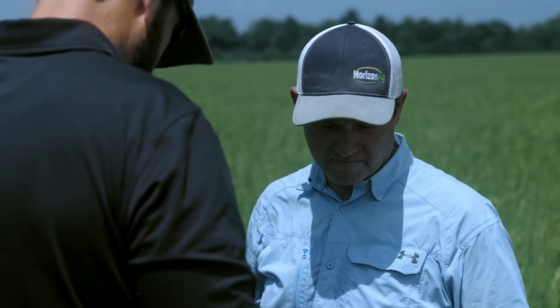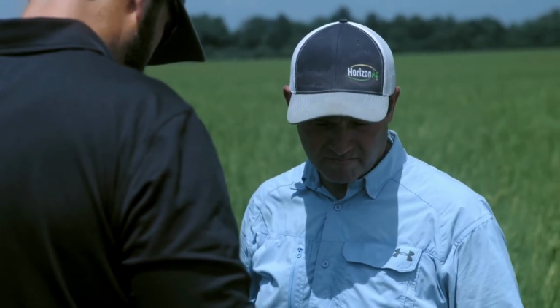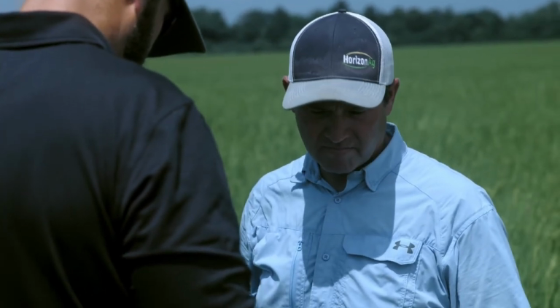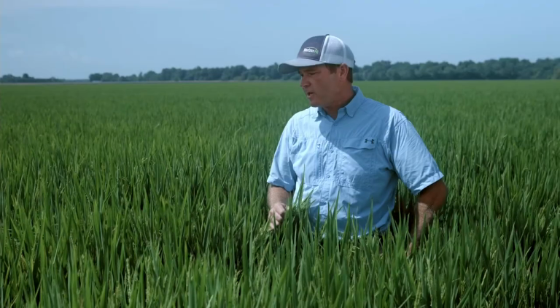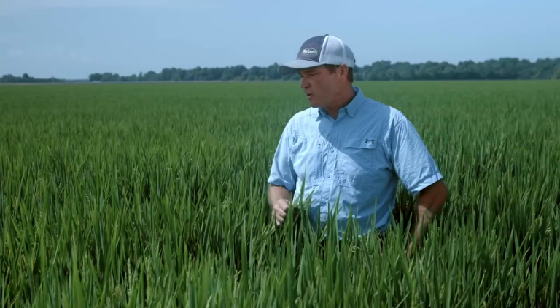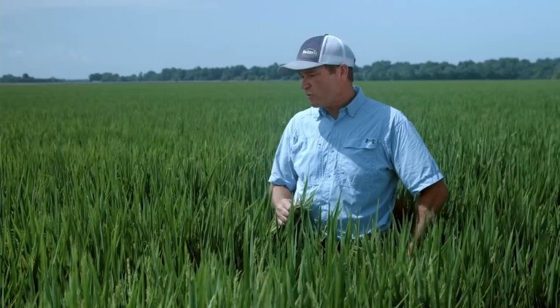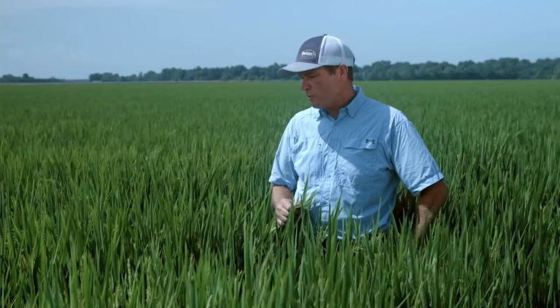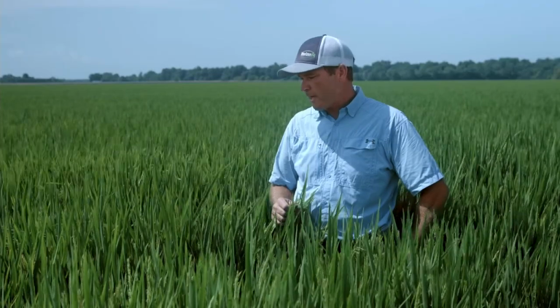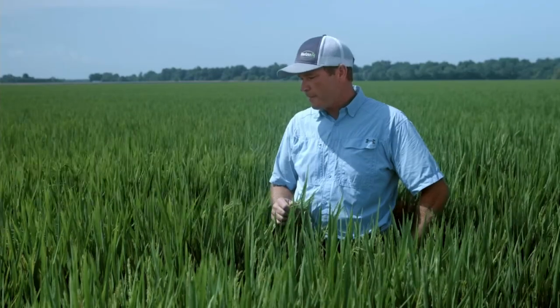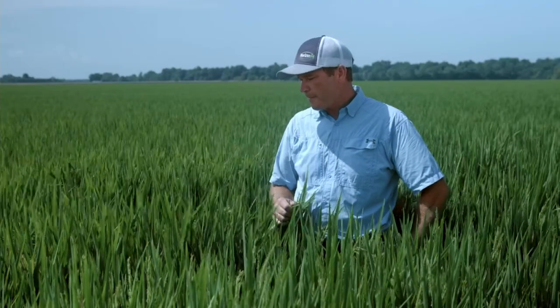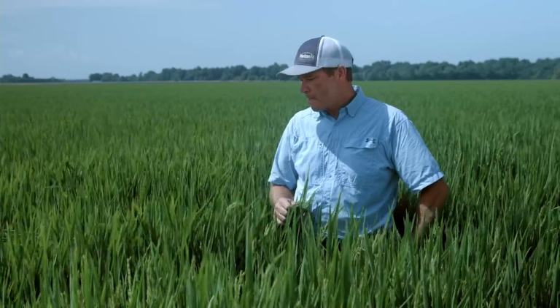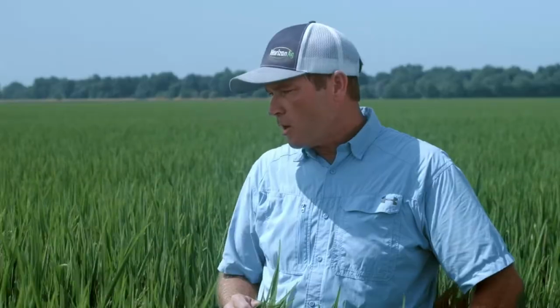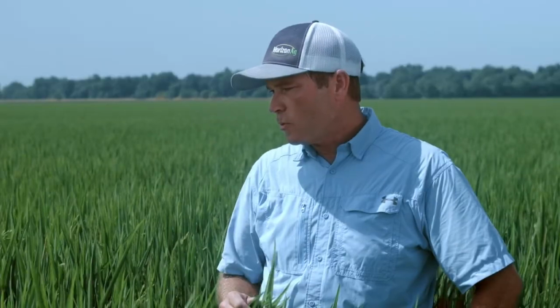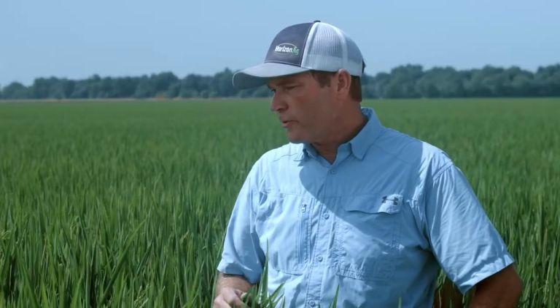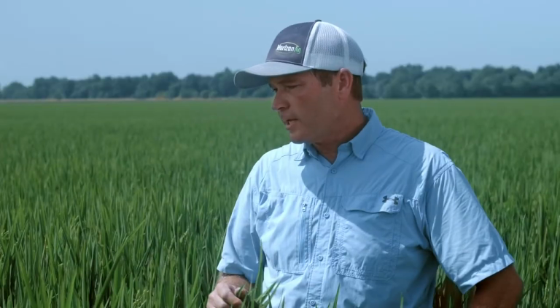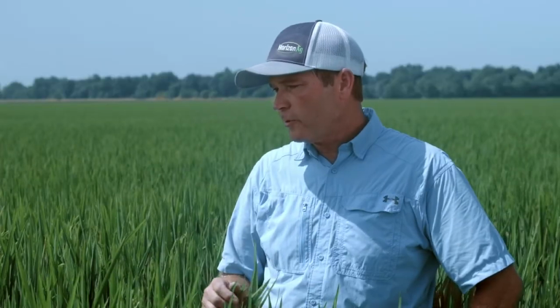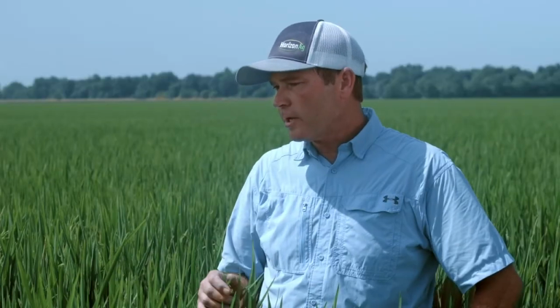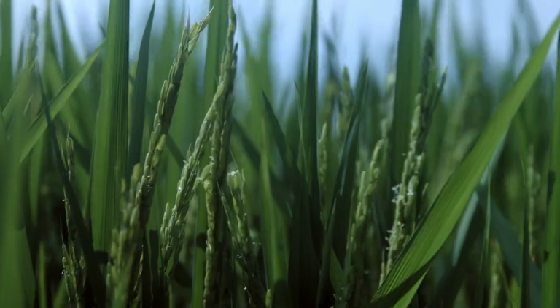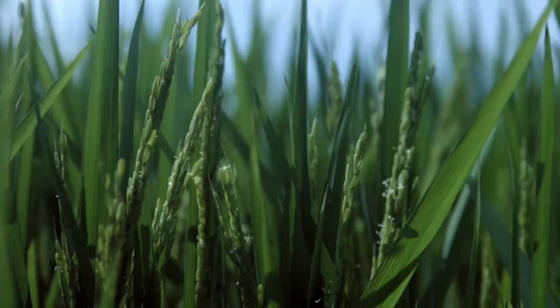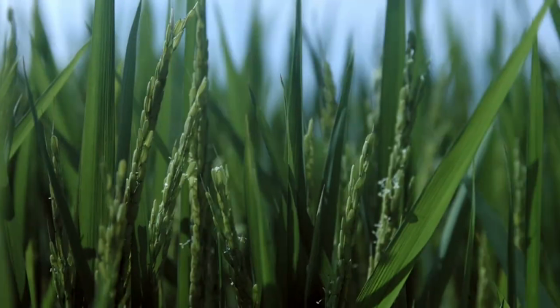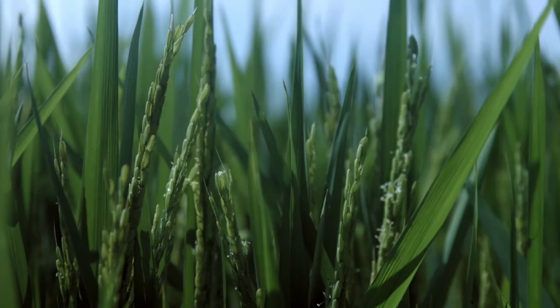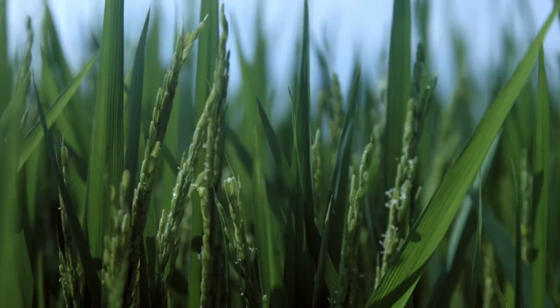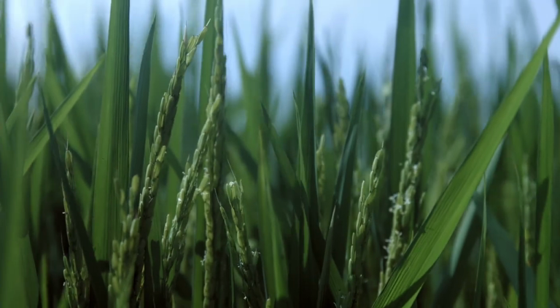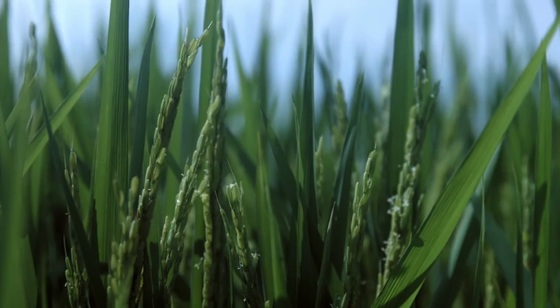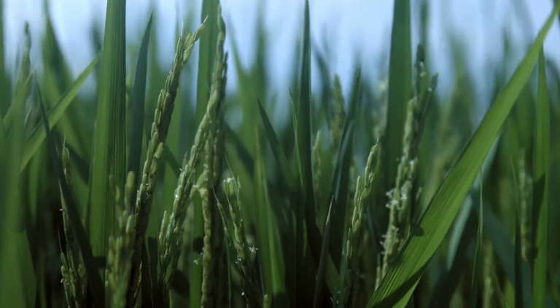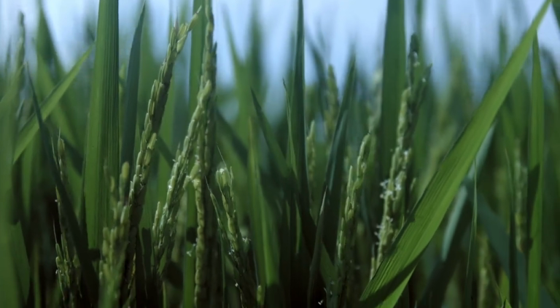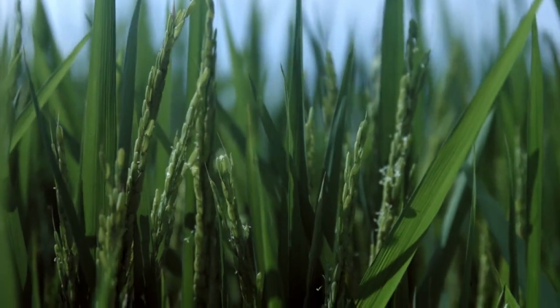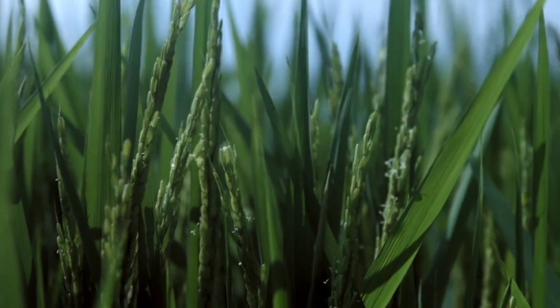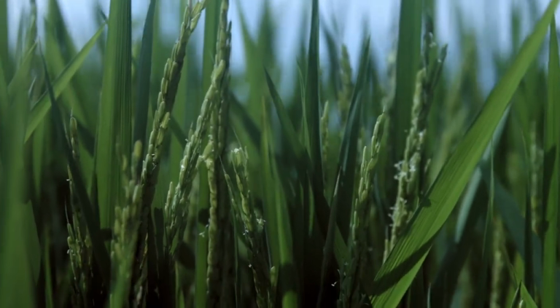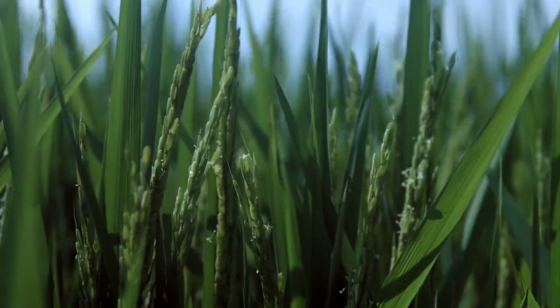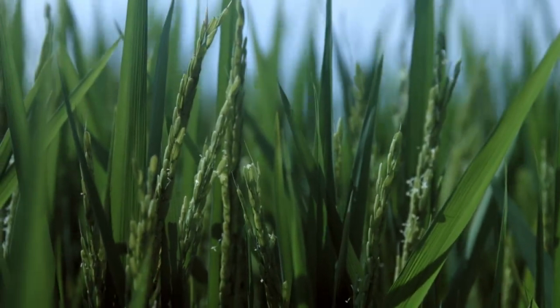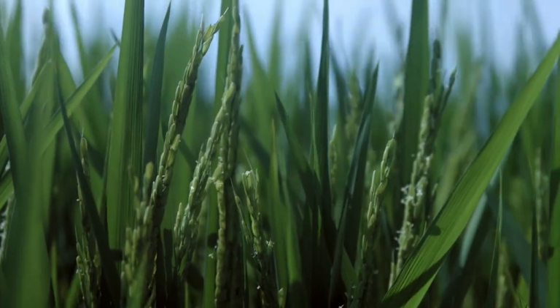Along with the early vigor comes some sheath blight resistance. We didn't have any issues with that. Along with tillering well, the variety makes a good panicle.